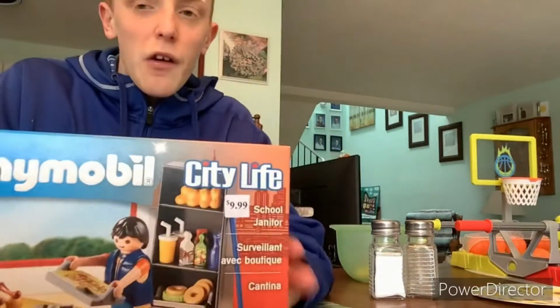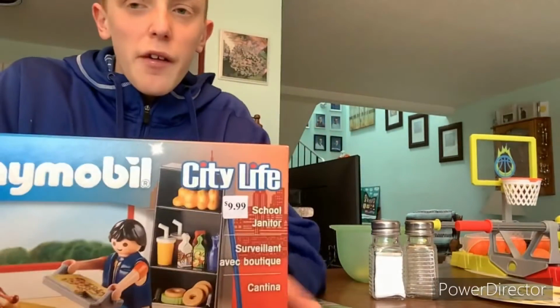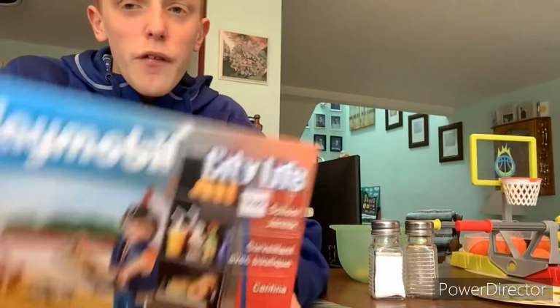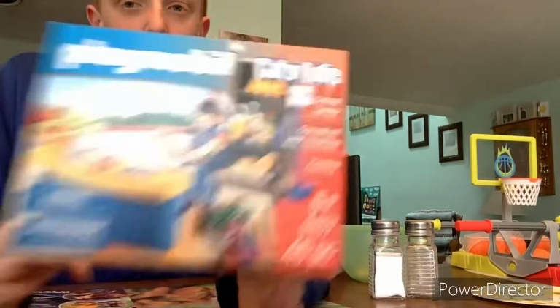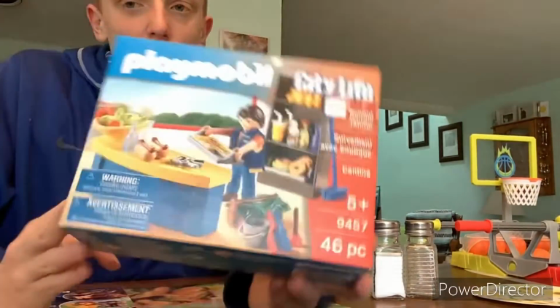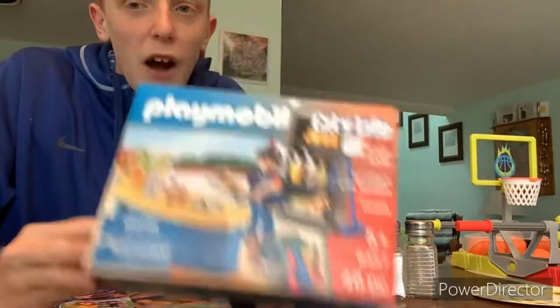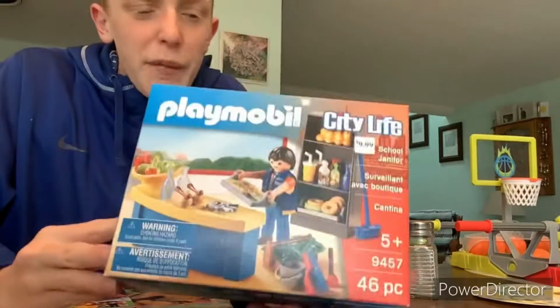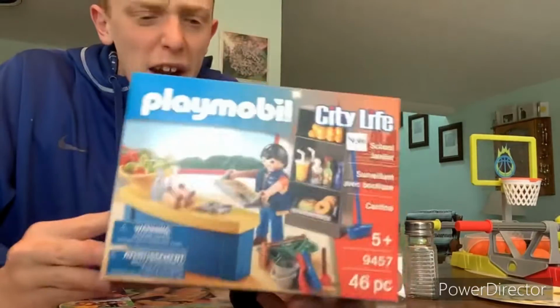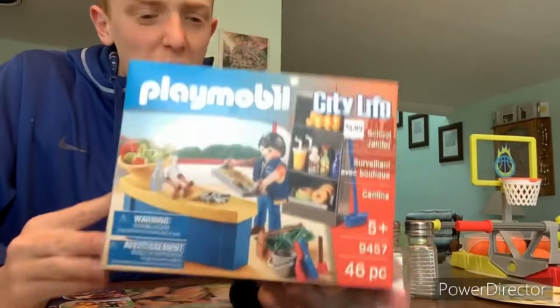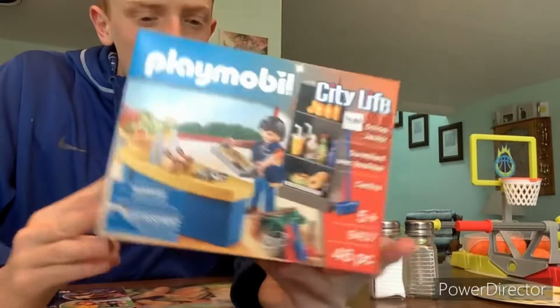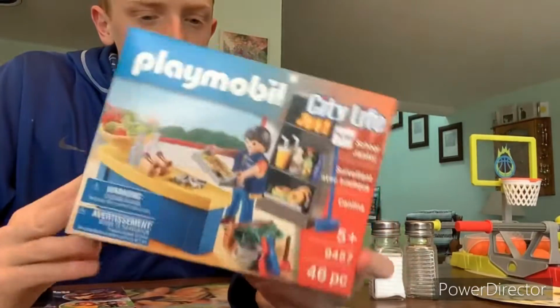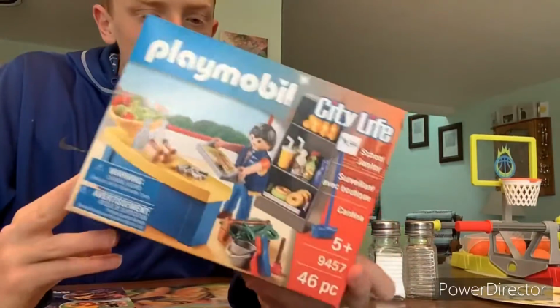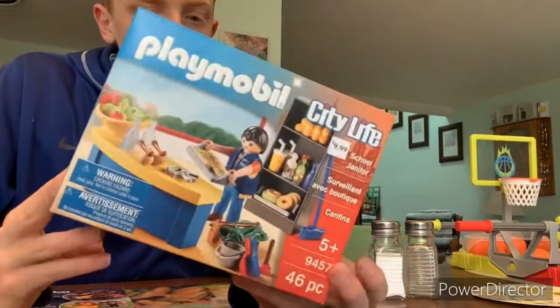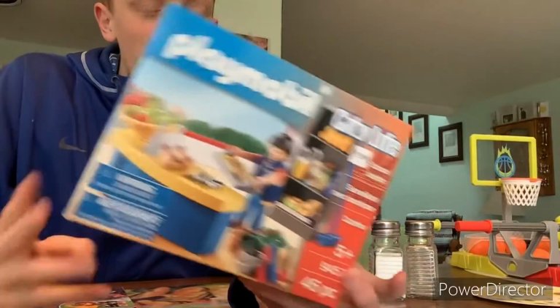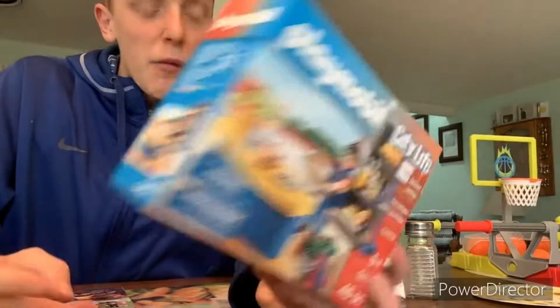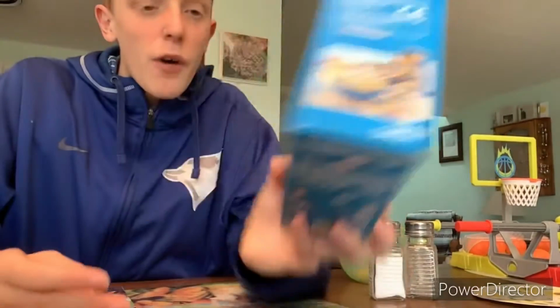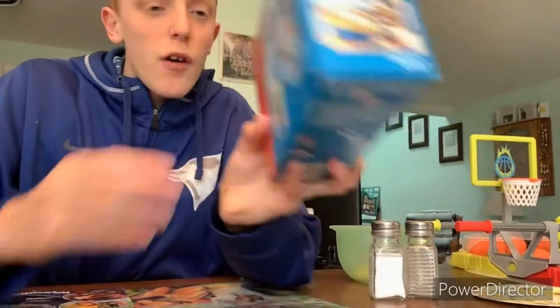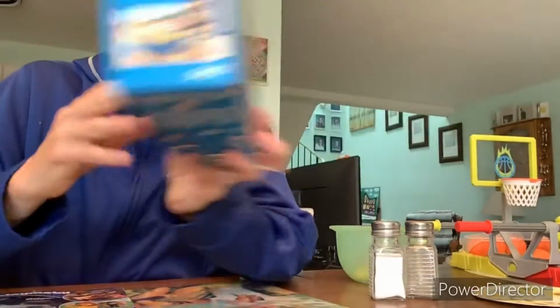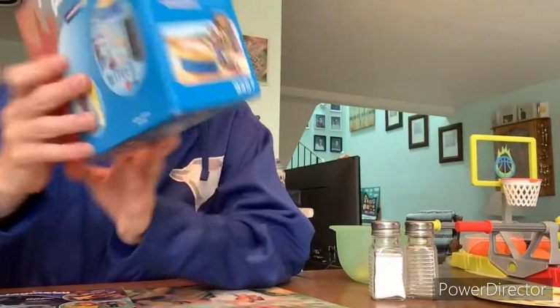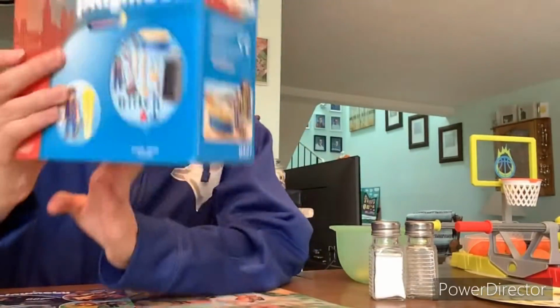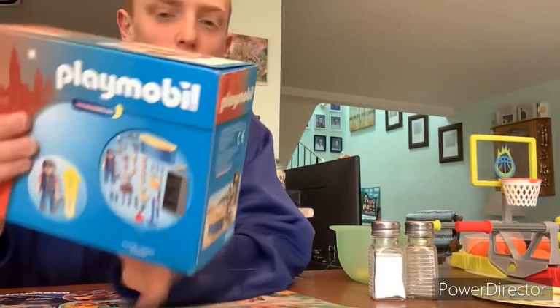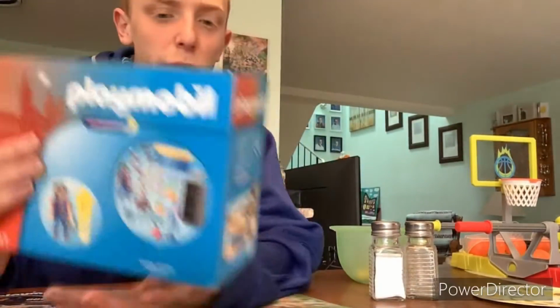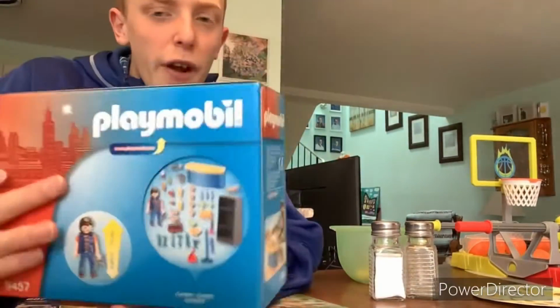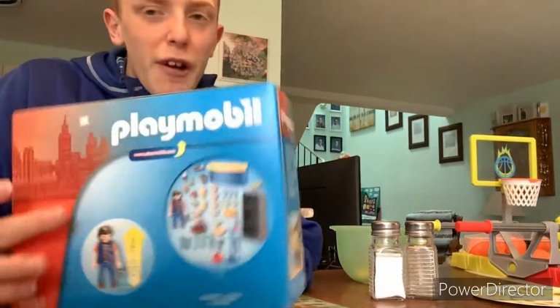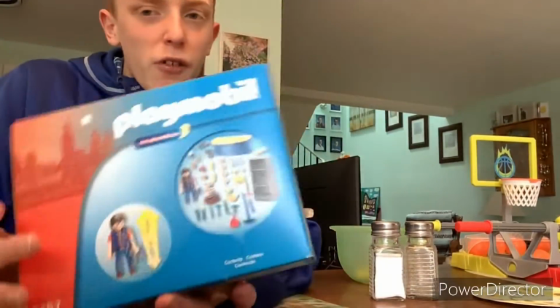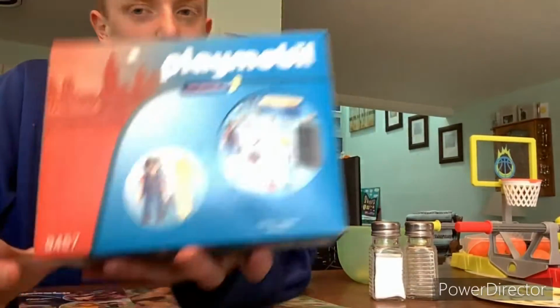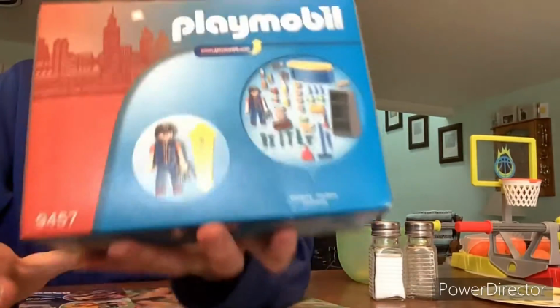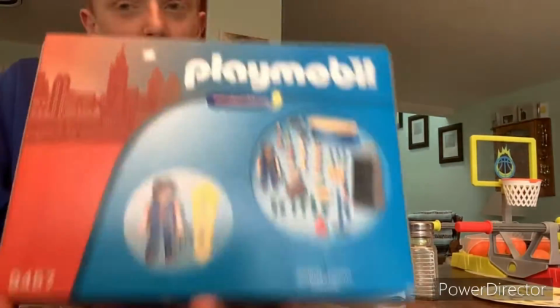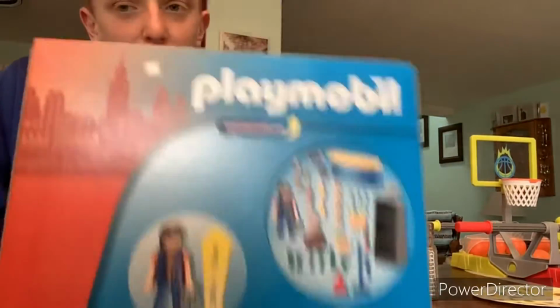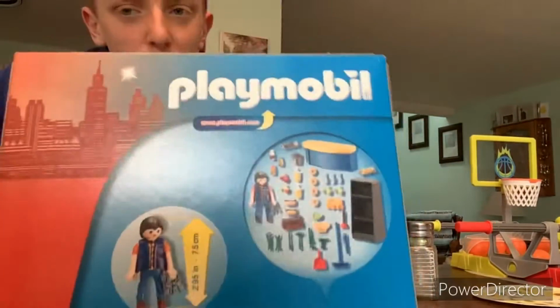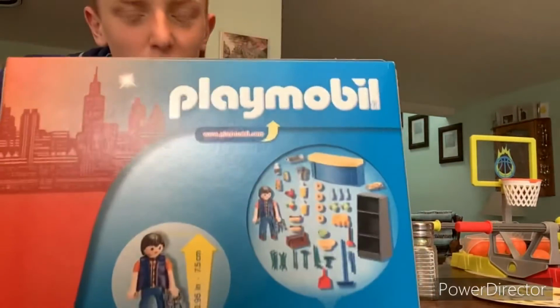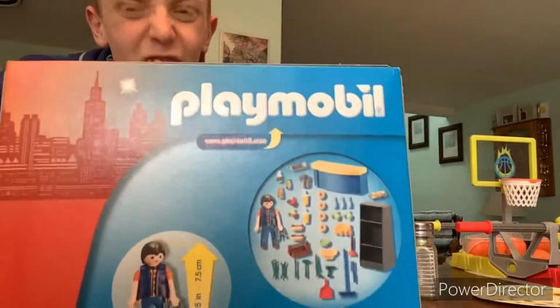I know this goes into a school, but I'm thinking about putting it in my Playmobil mall, just because my school doesn't have much more room.